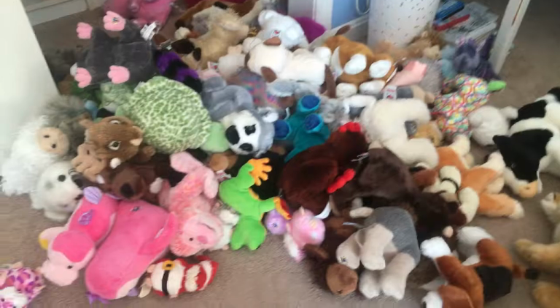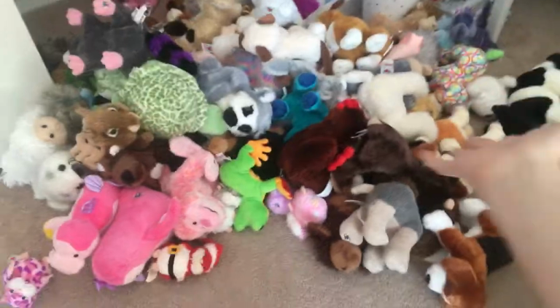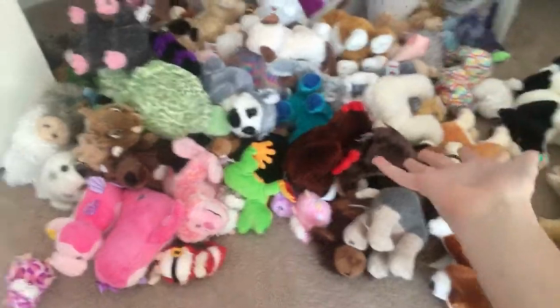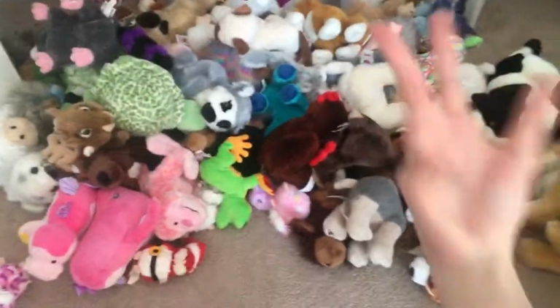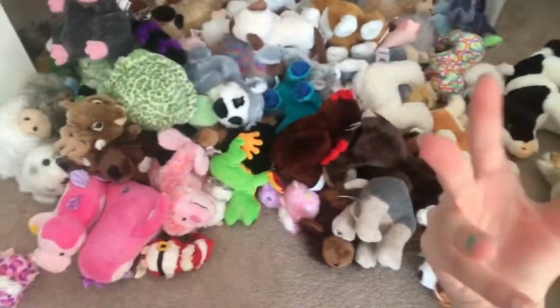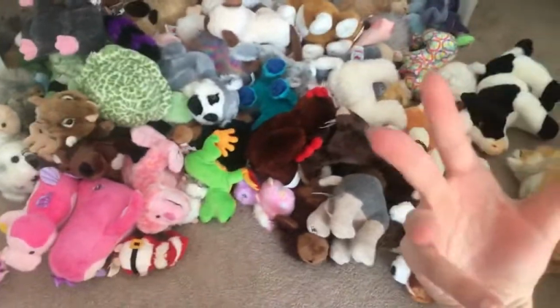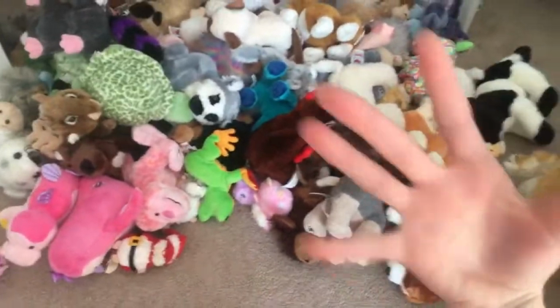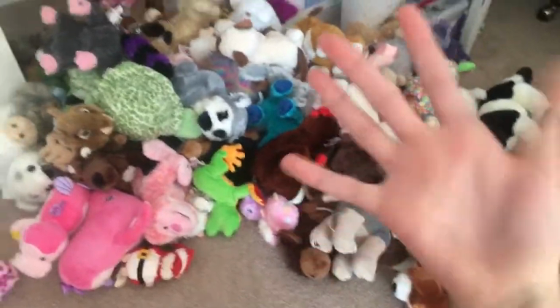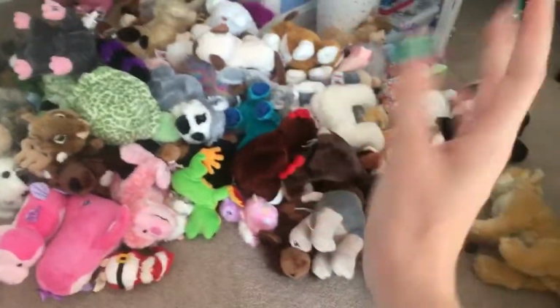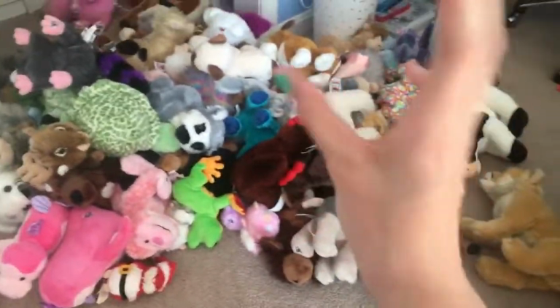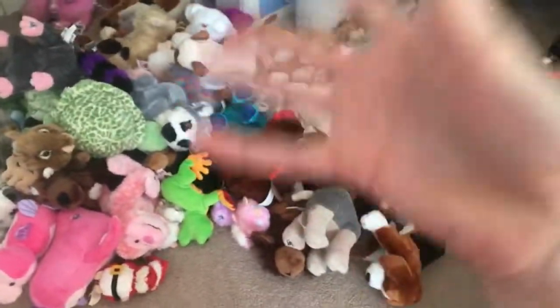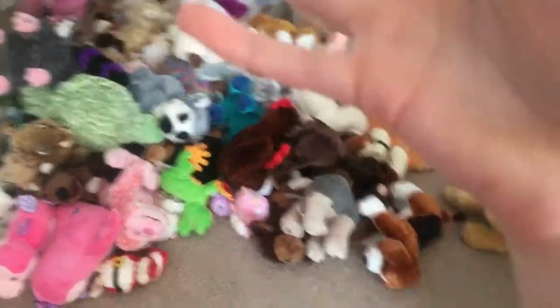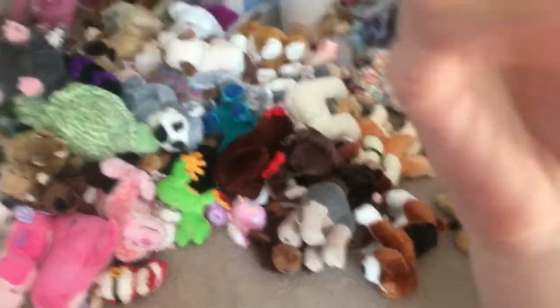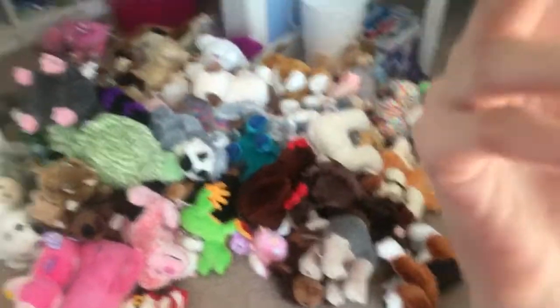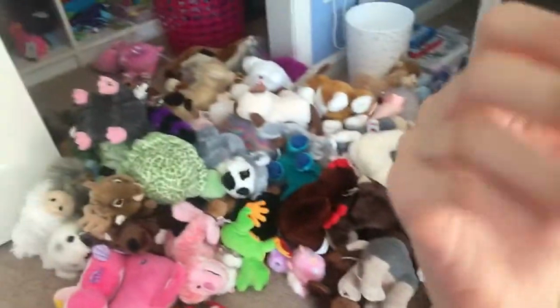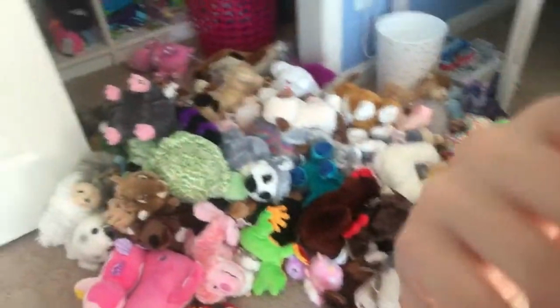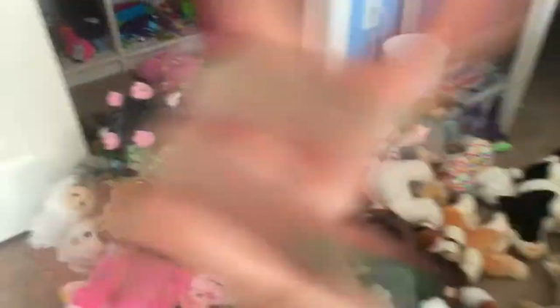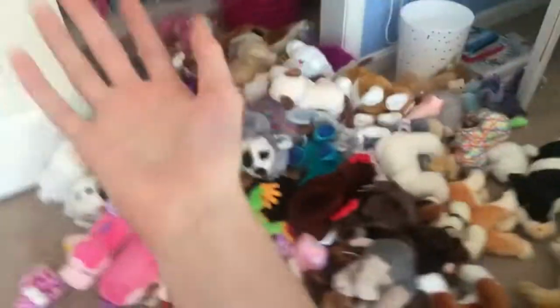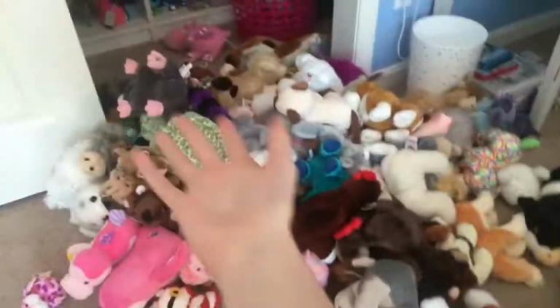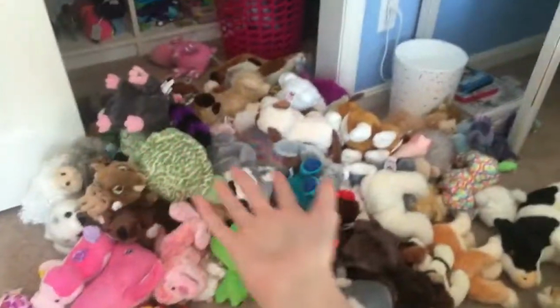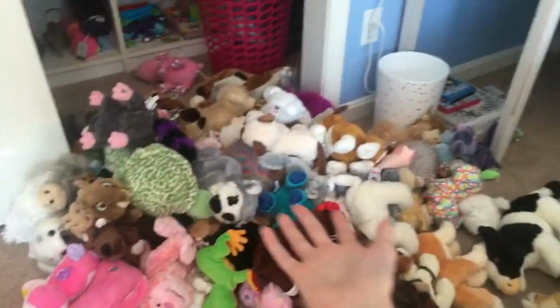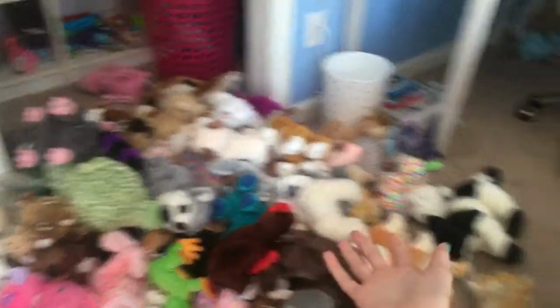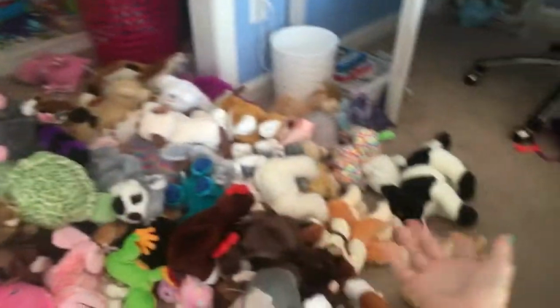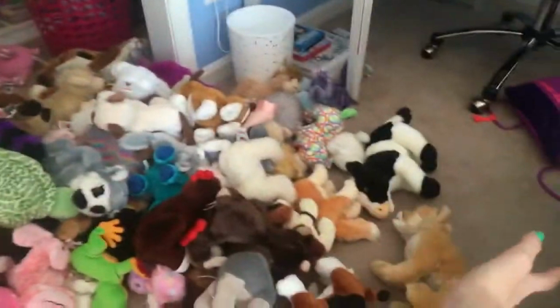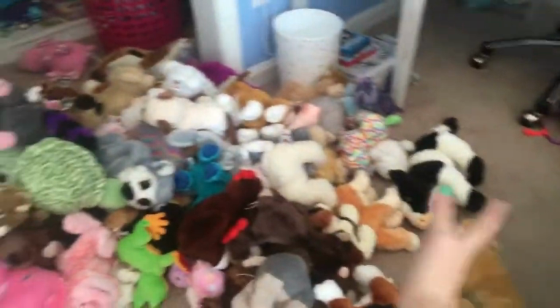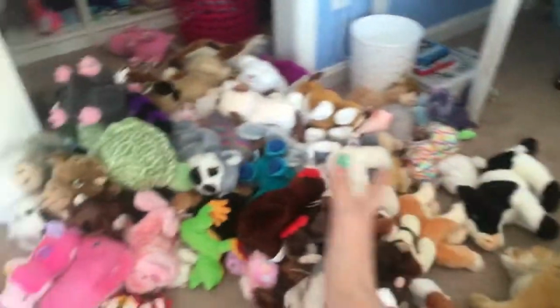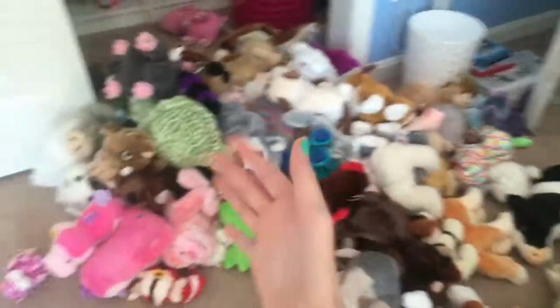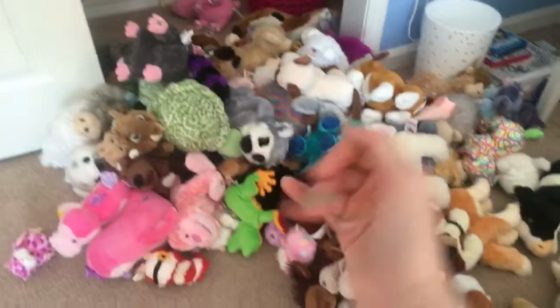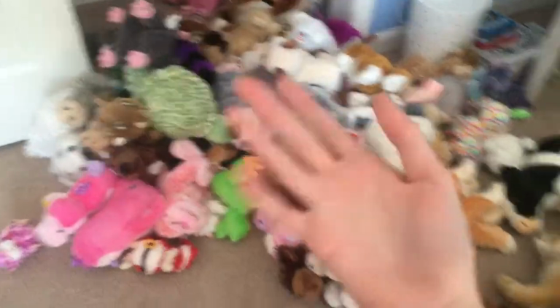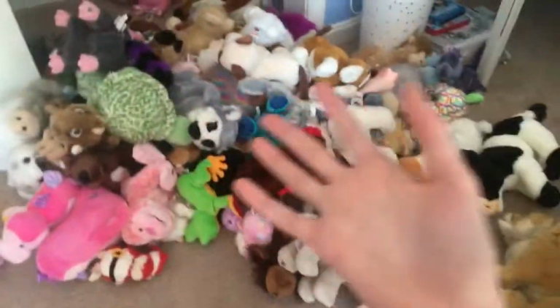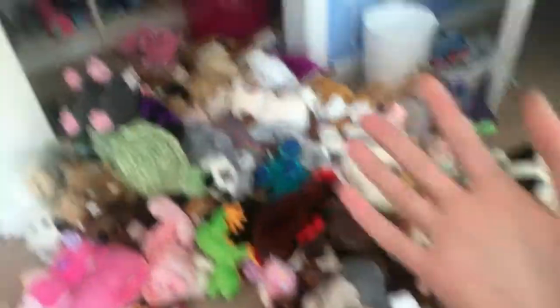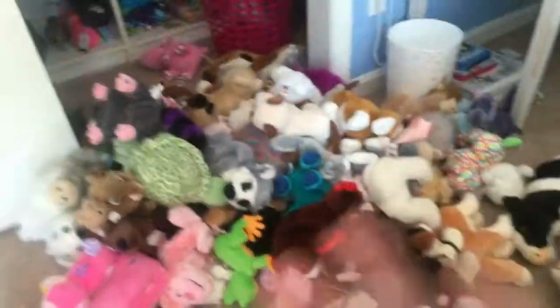Hey everybody, it's CrystalKins18 here. I'm not holding a Webkinz because they're all right here. Most of them anyway.